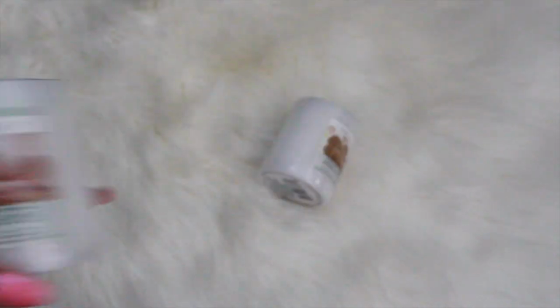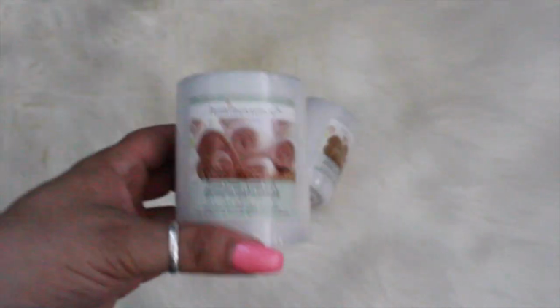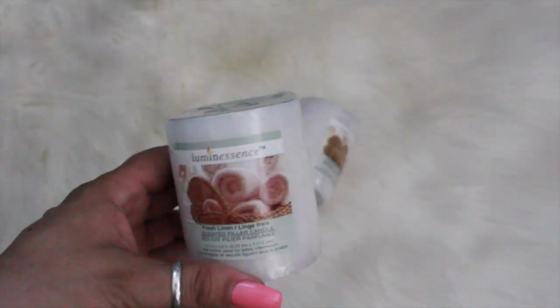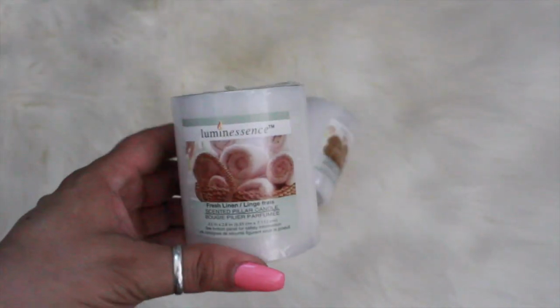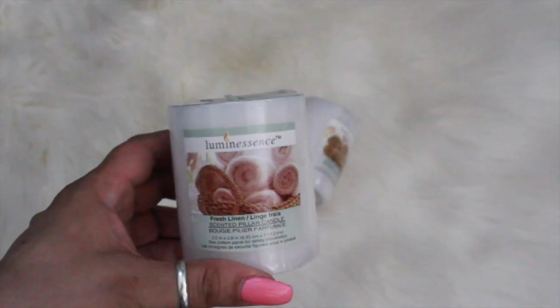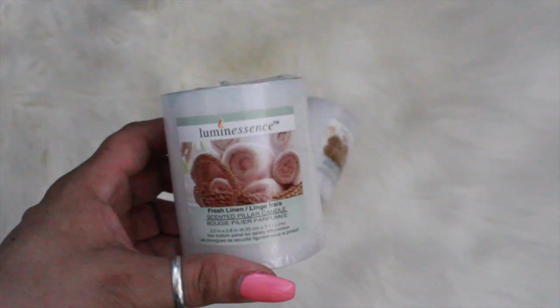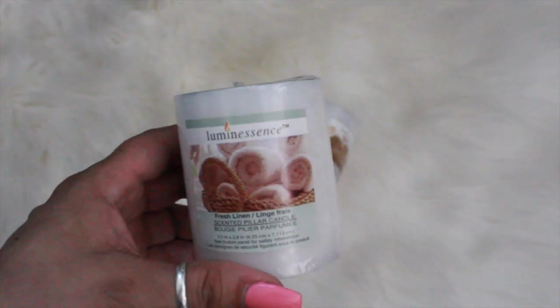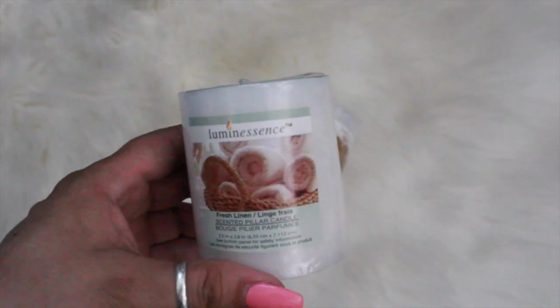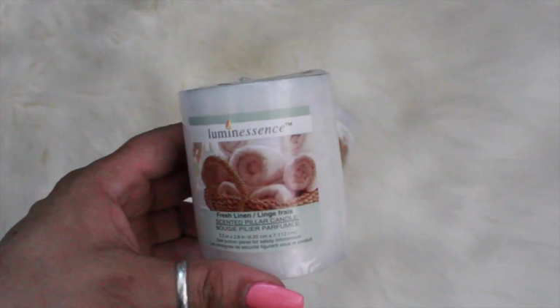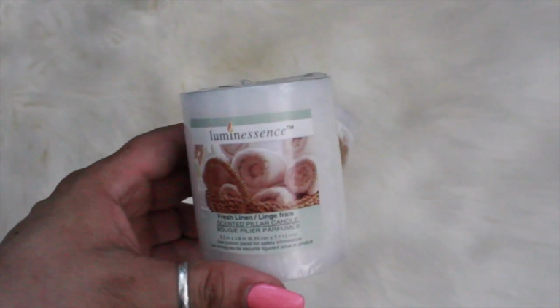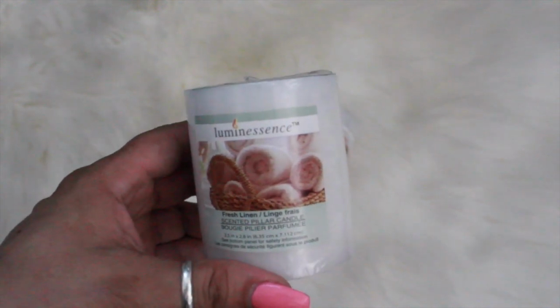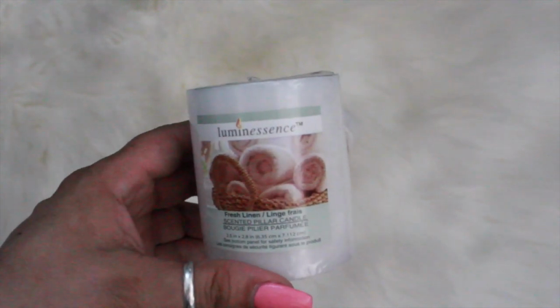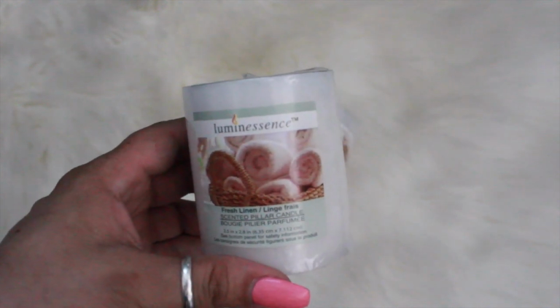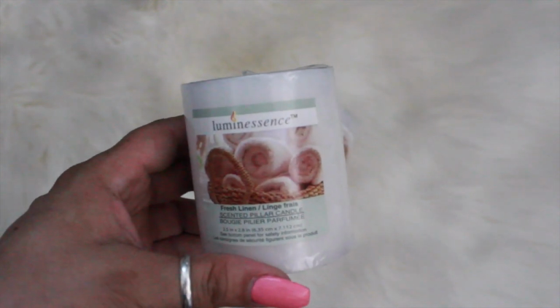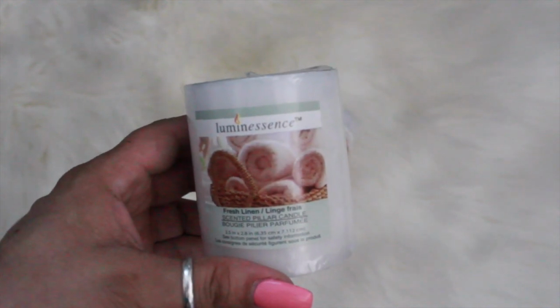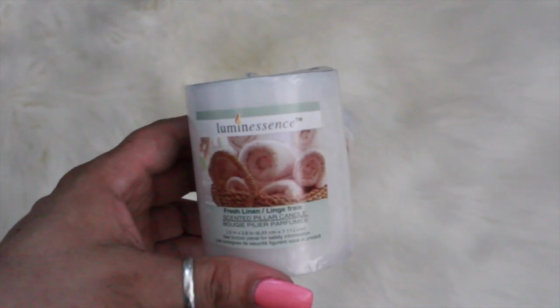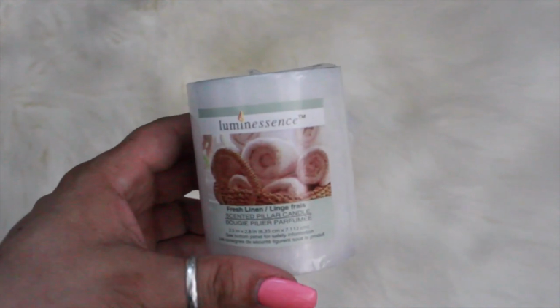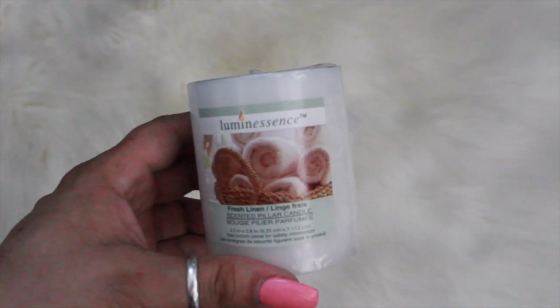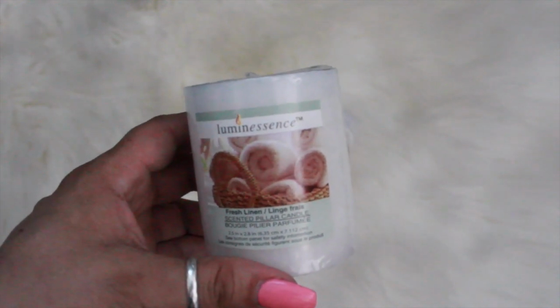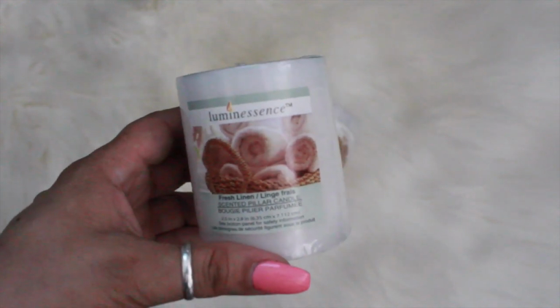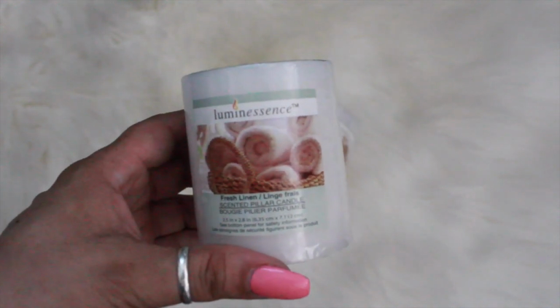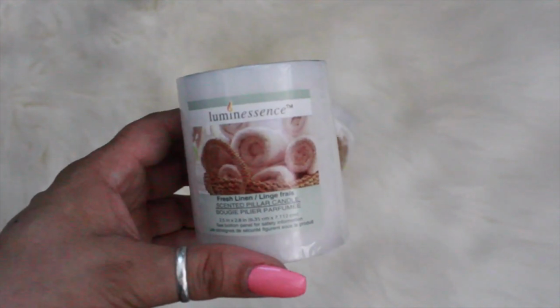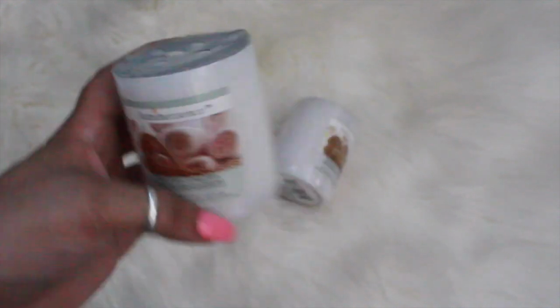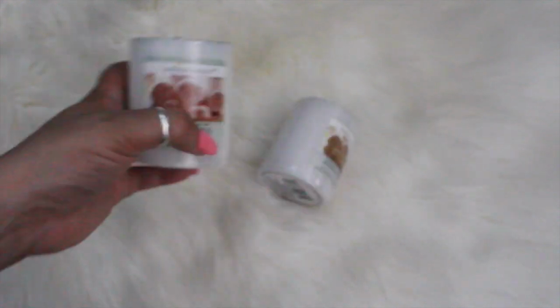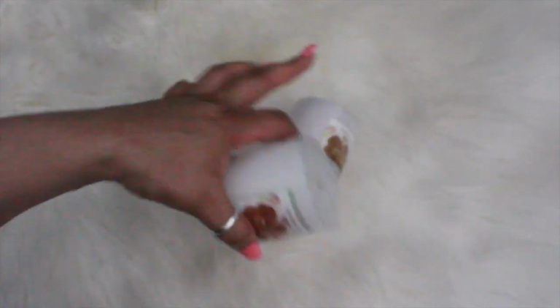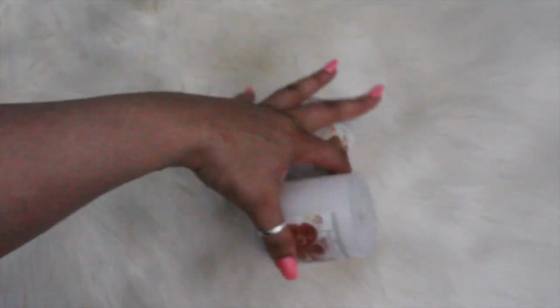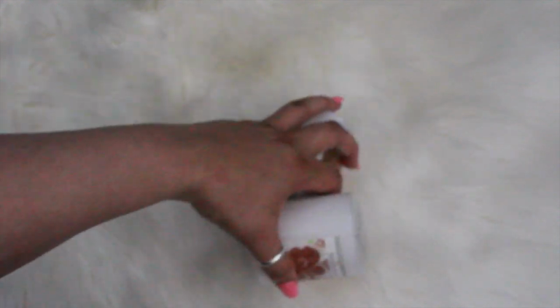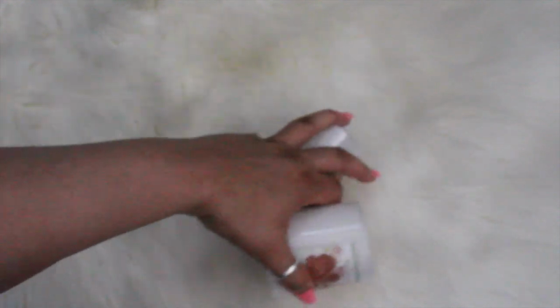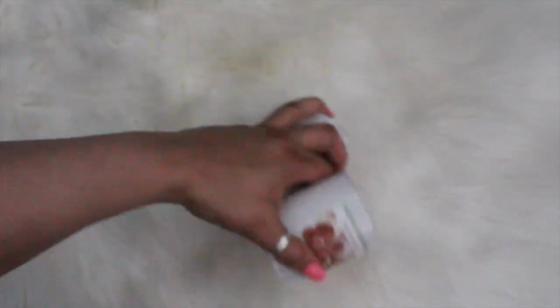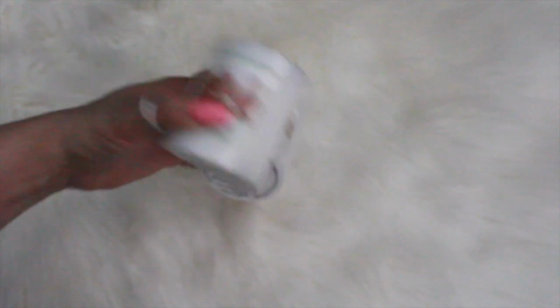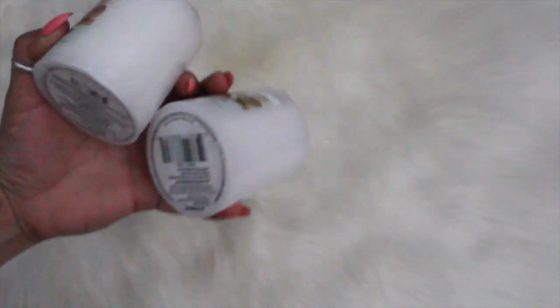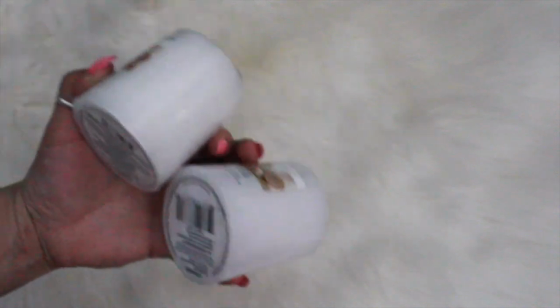I picked up two of these luminescence candles in the fresh linen scent, so I got two of those.